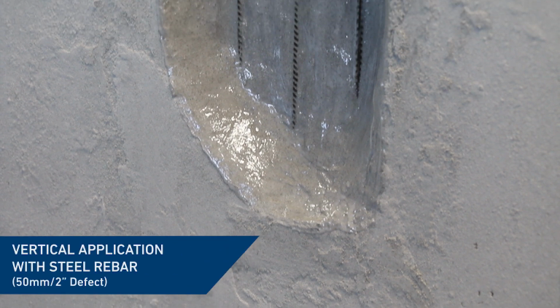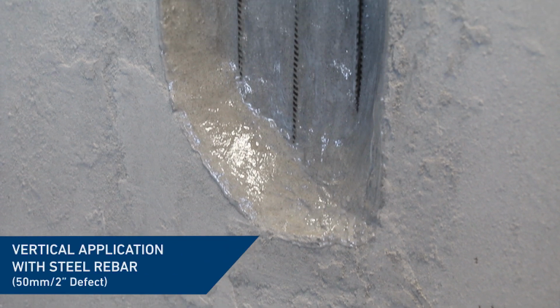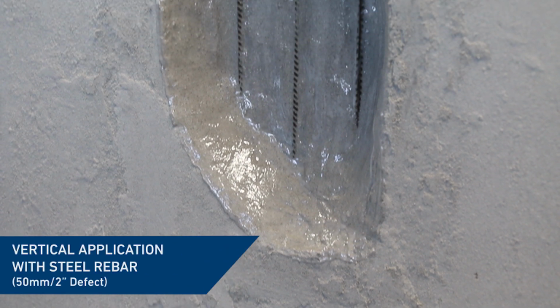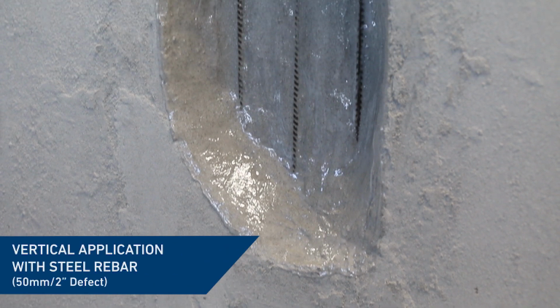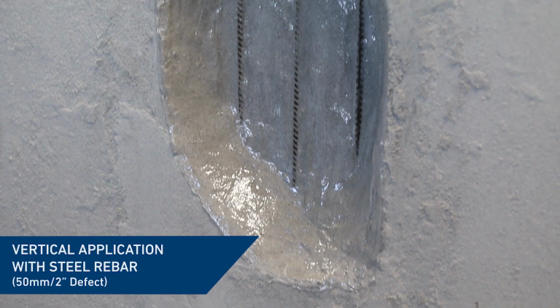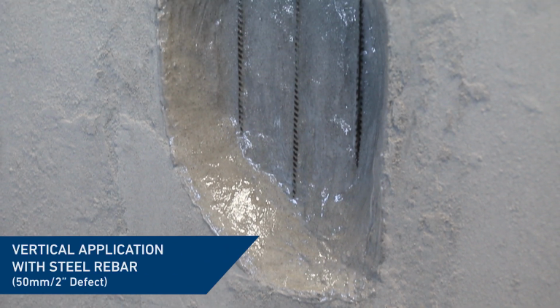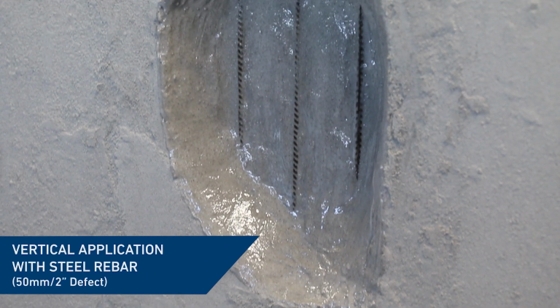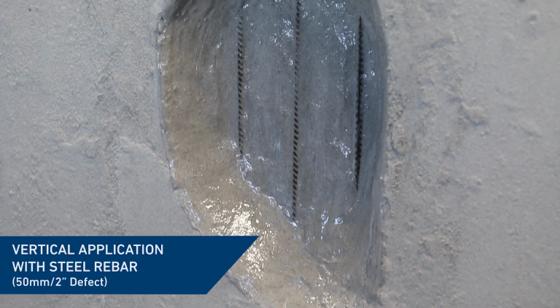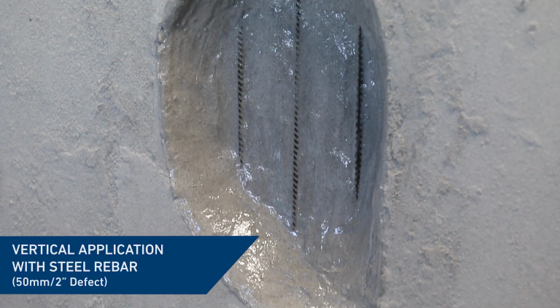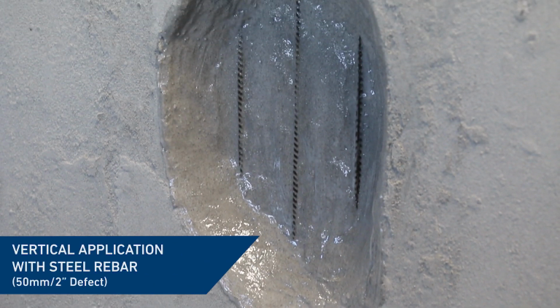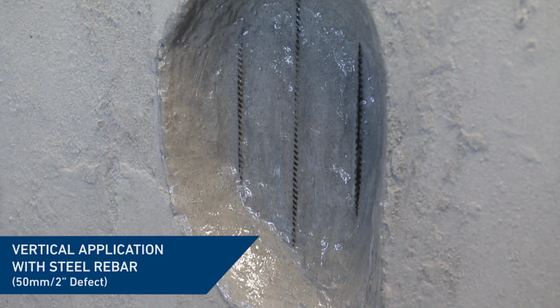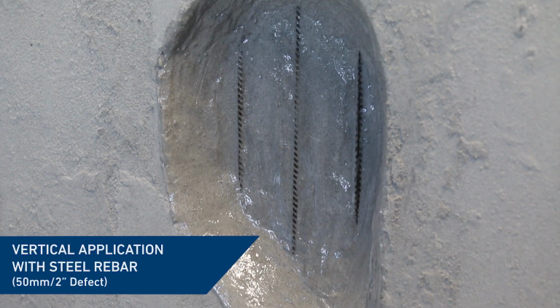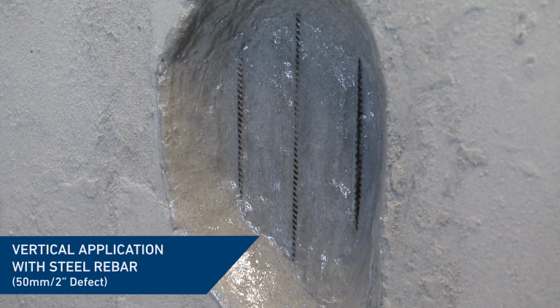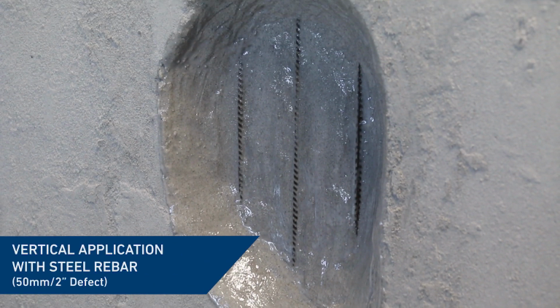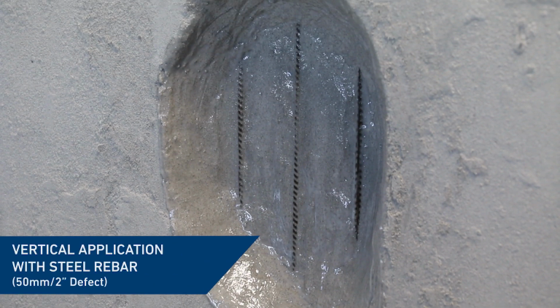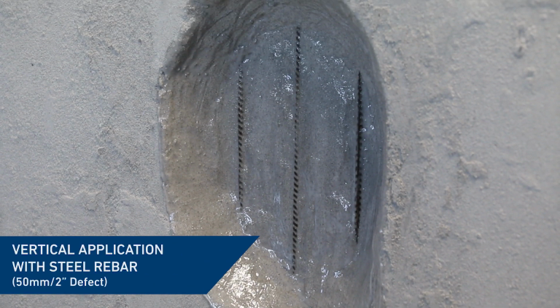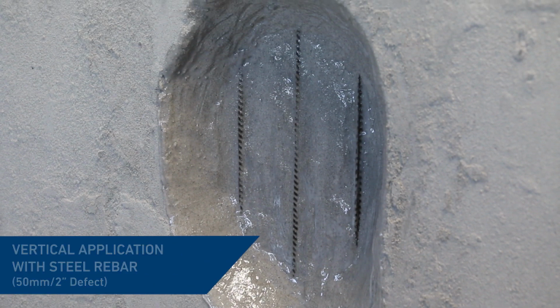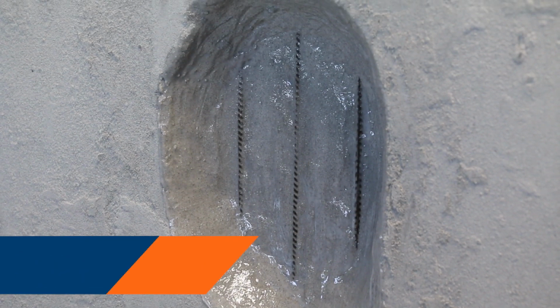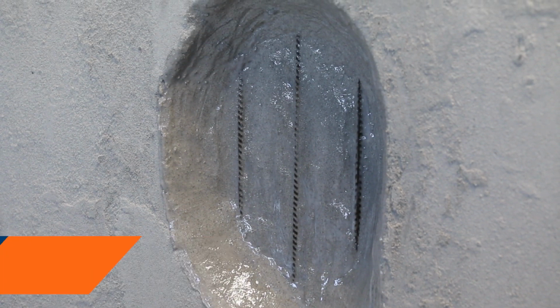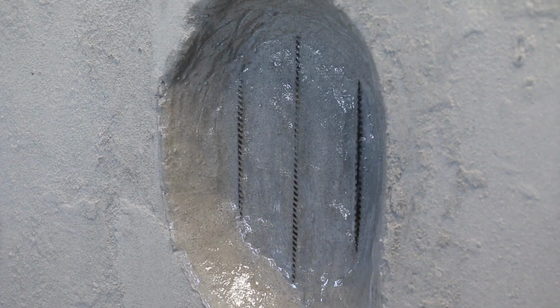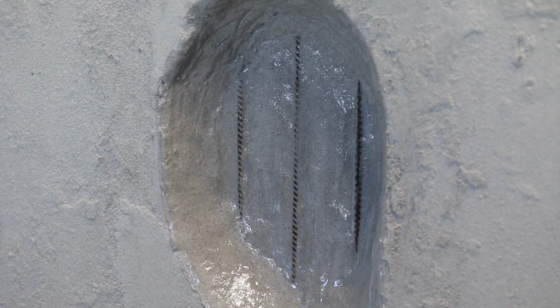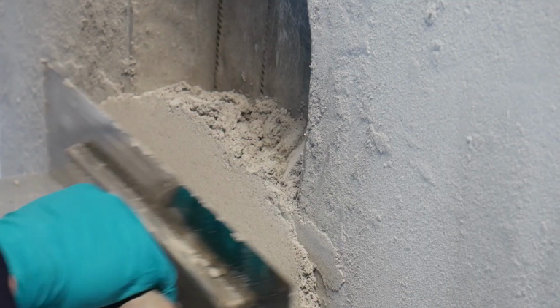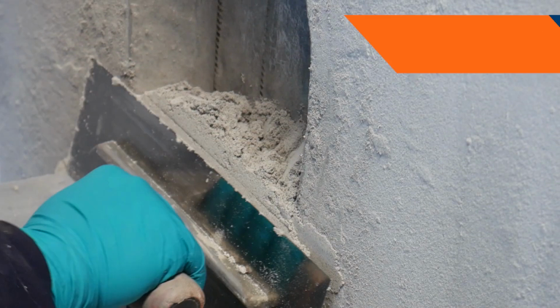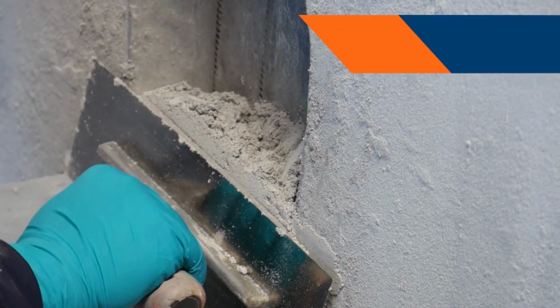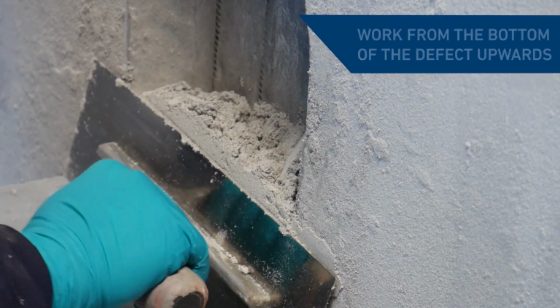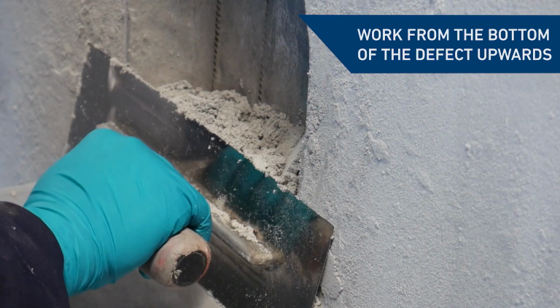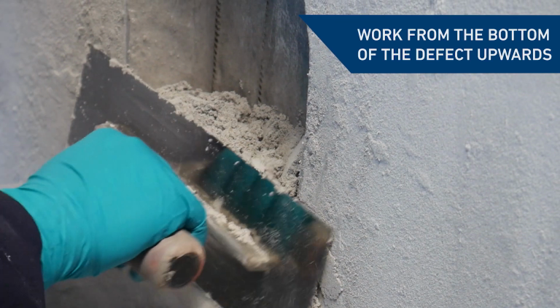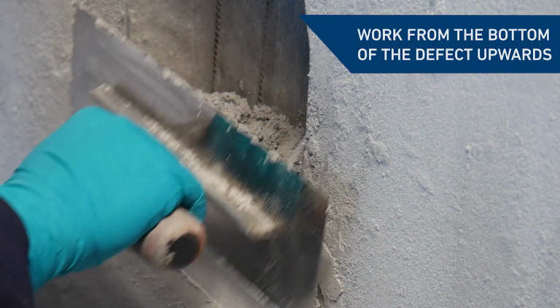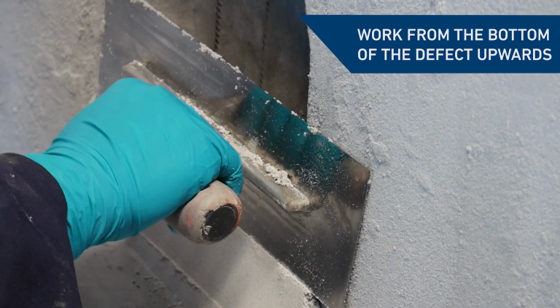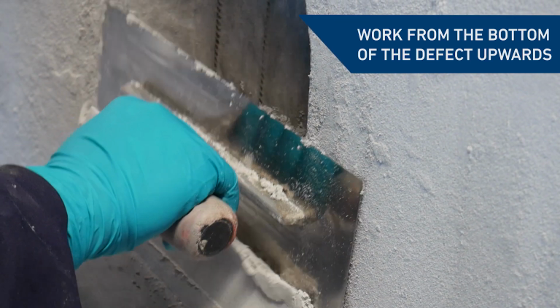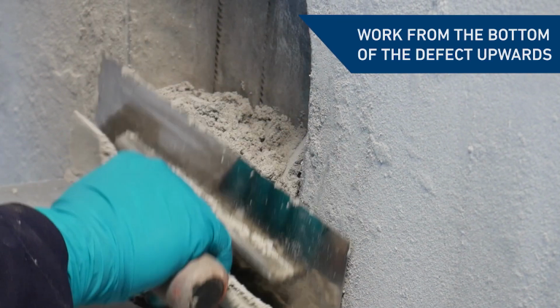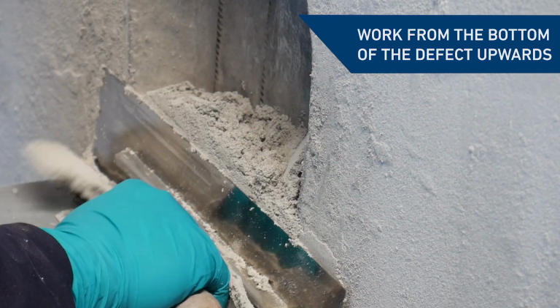For vertical repairs, build the material in sections from the bottom of the defect moving upwards until the entire void is filled.